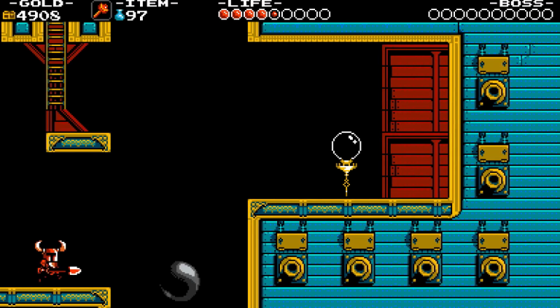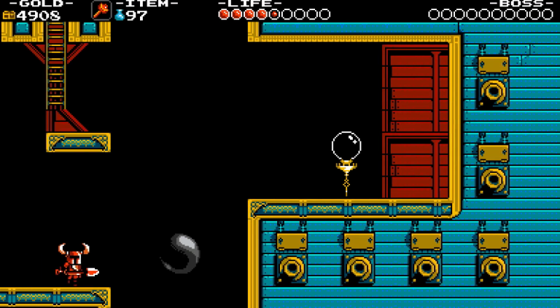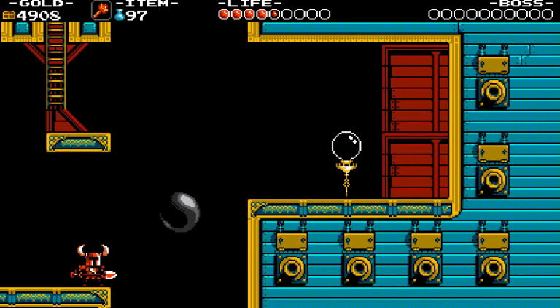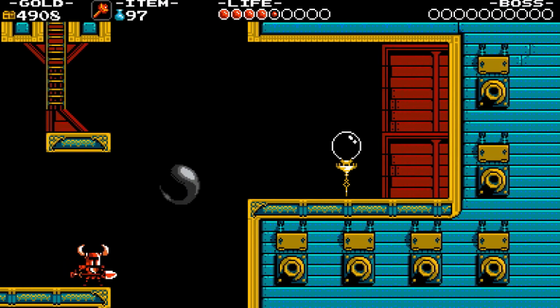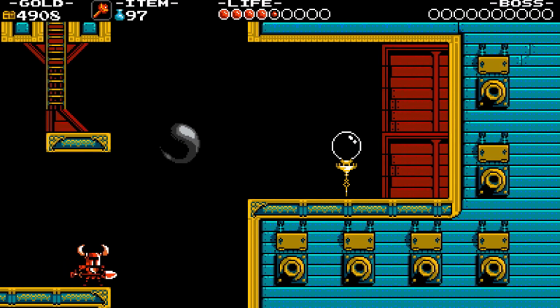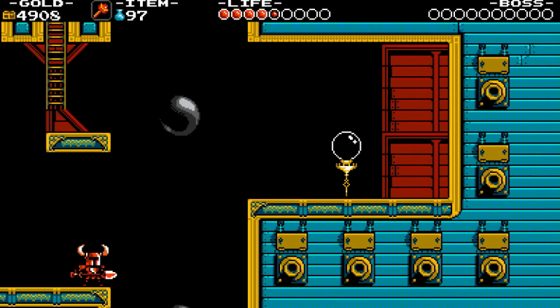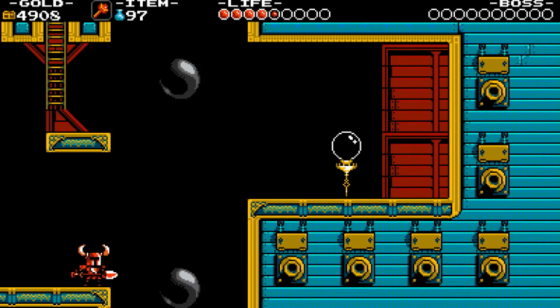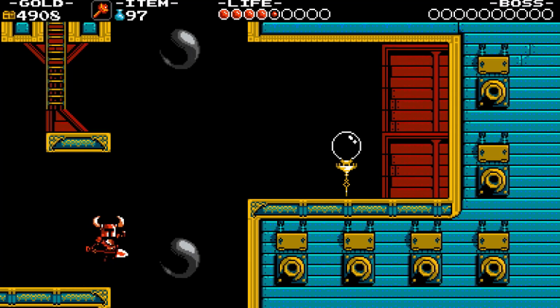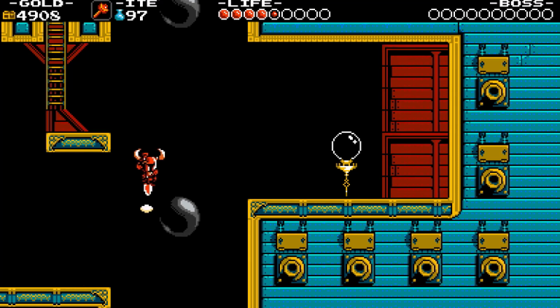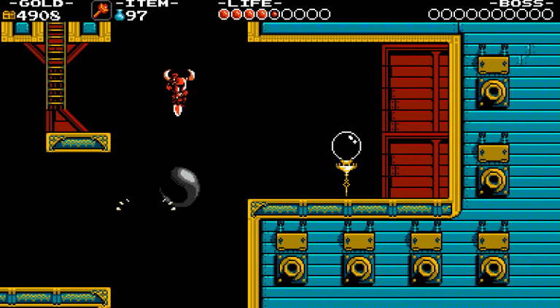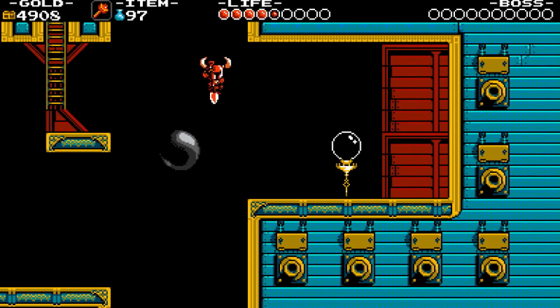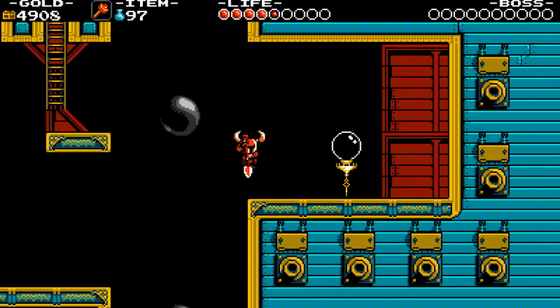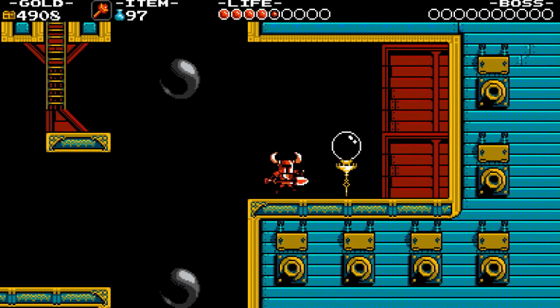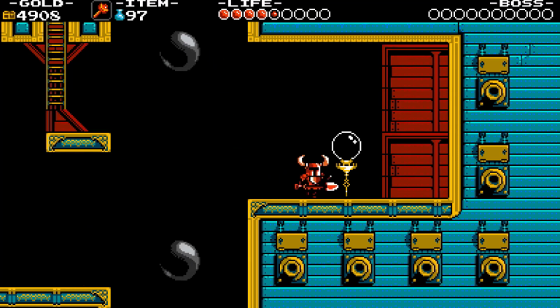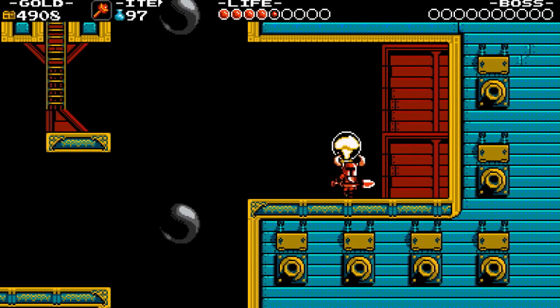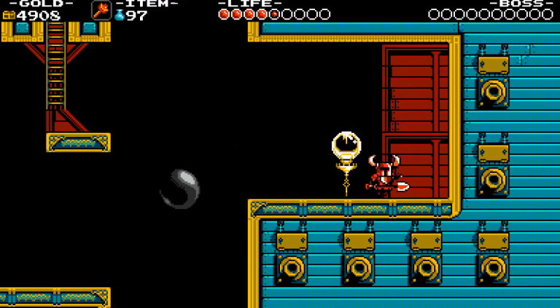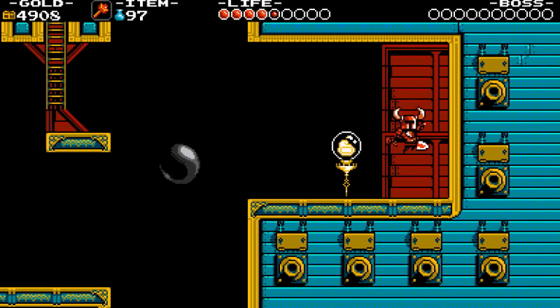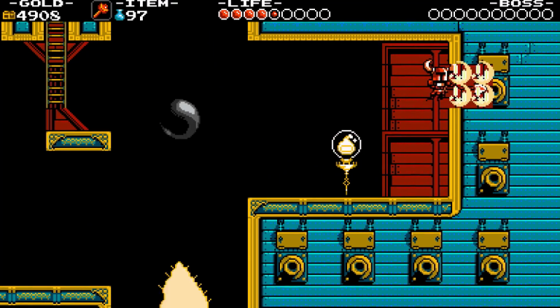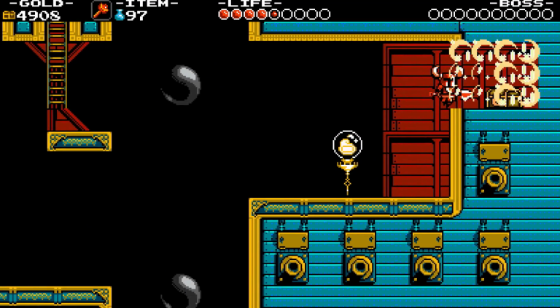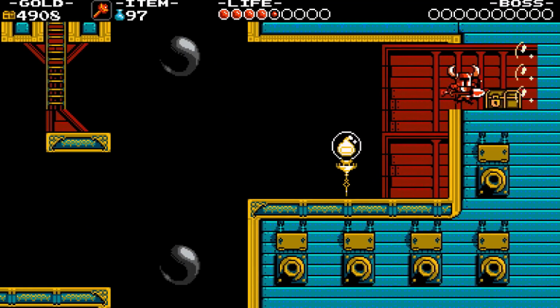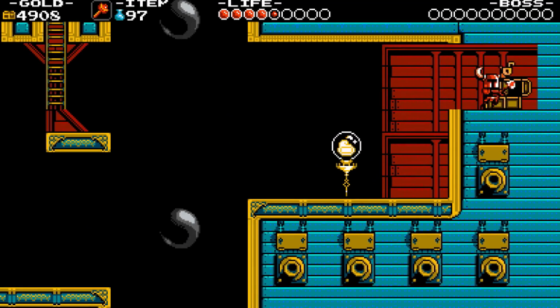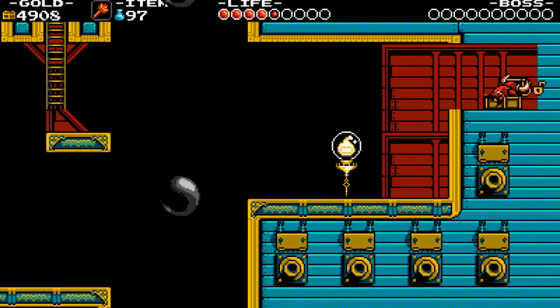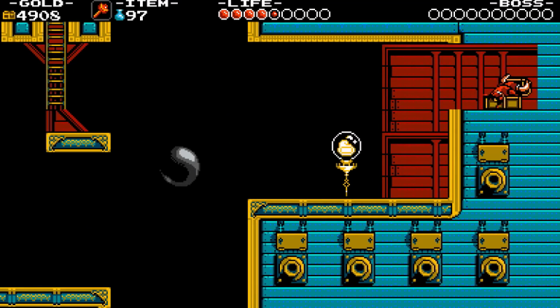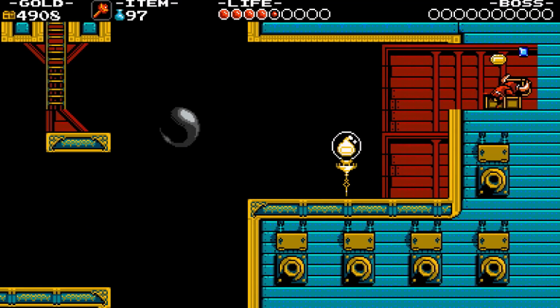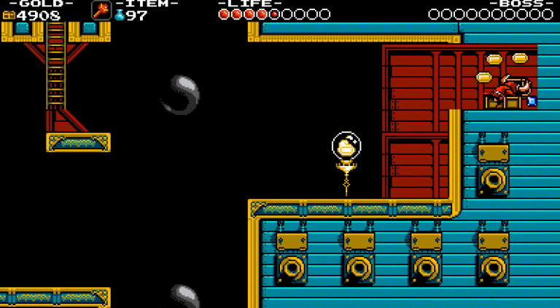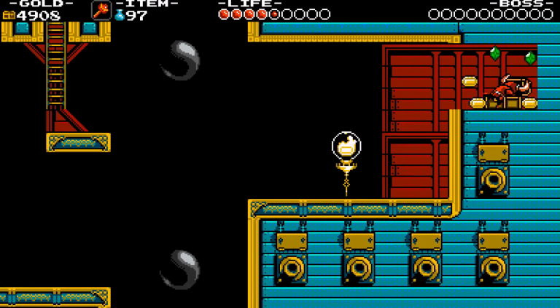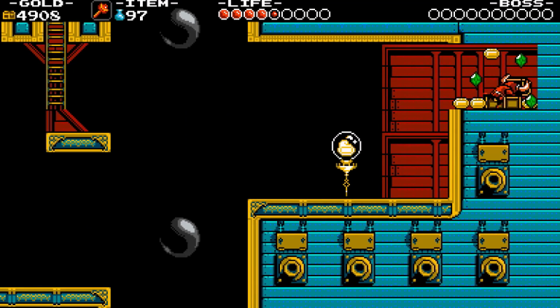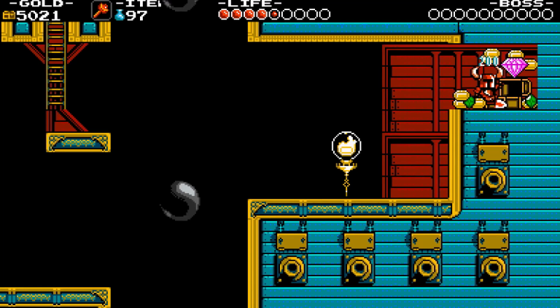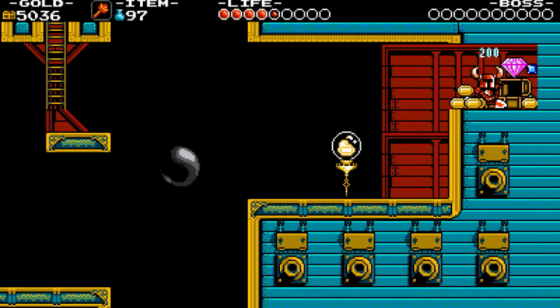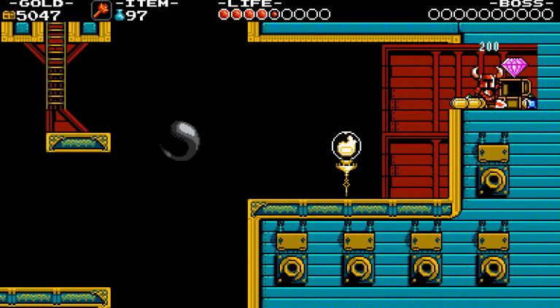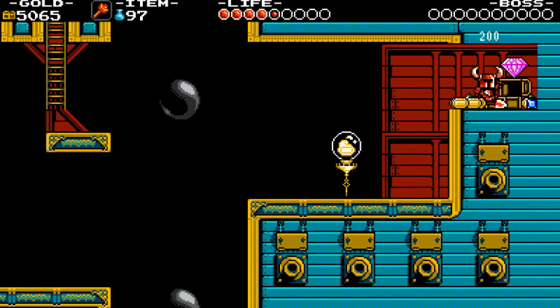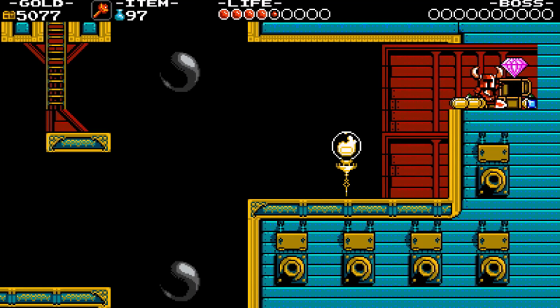Use the cannonball to get to the checkpoint. Break the top bright ball for a chest. Then use cannonballs again to get to the ladder.